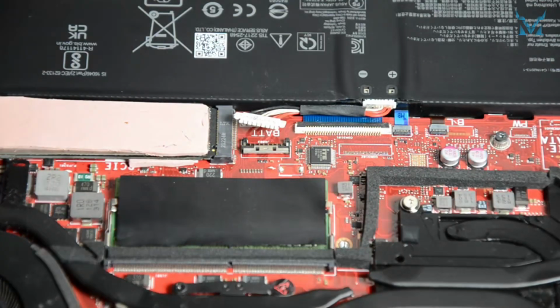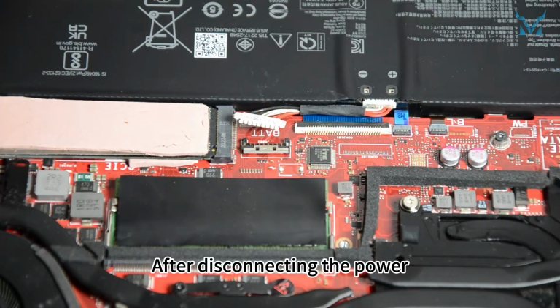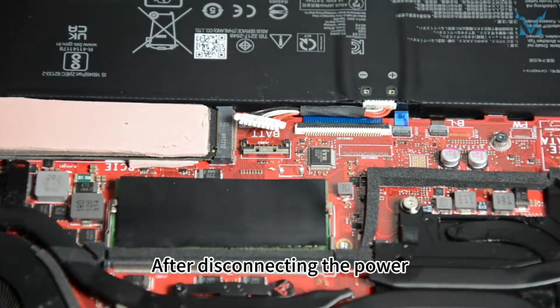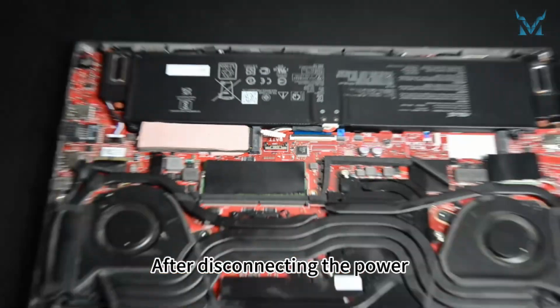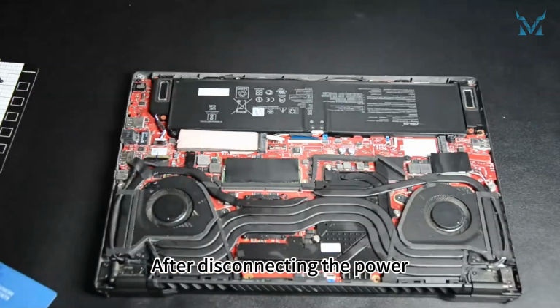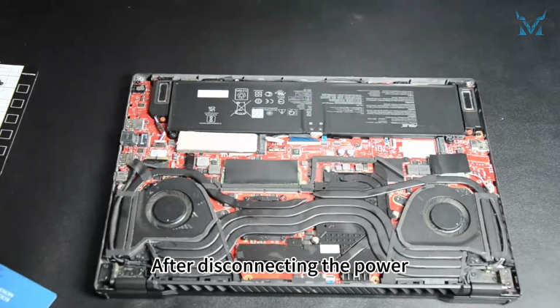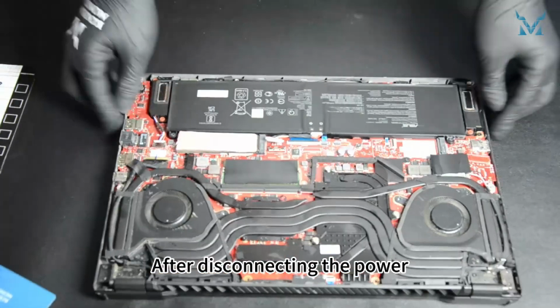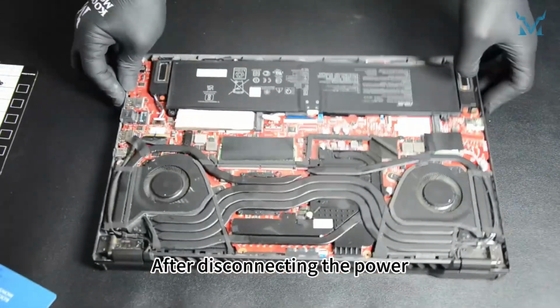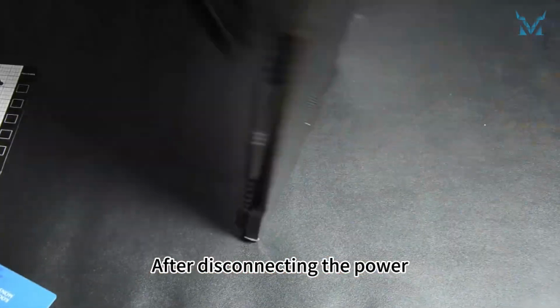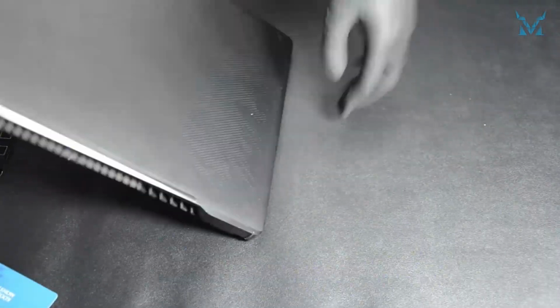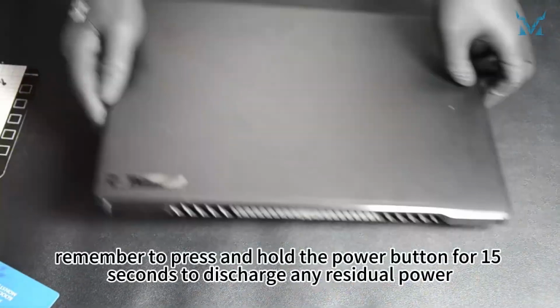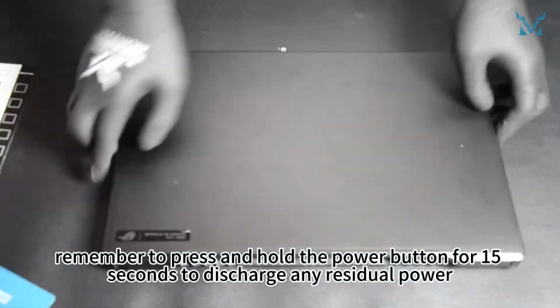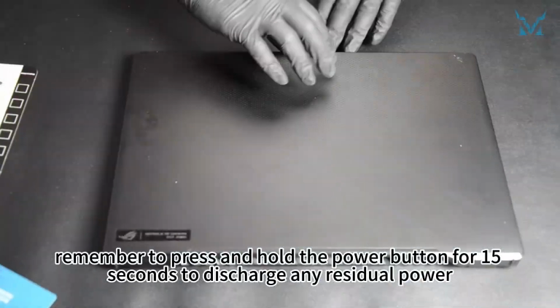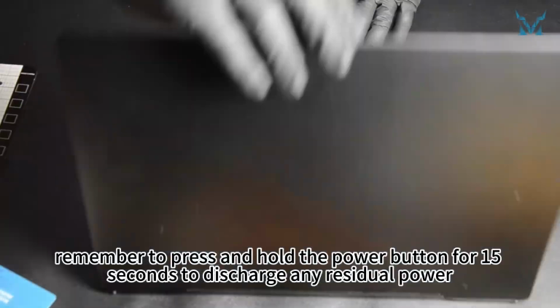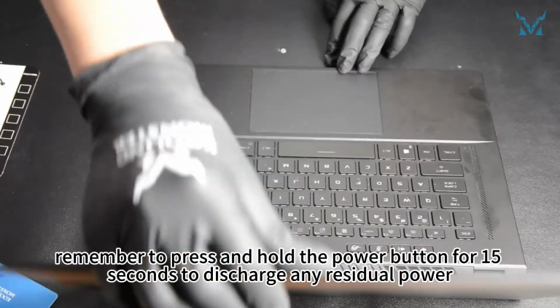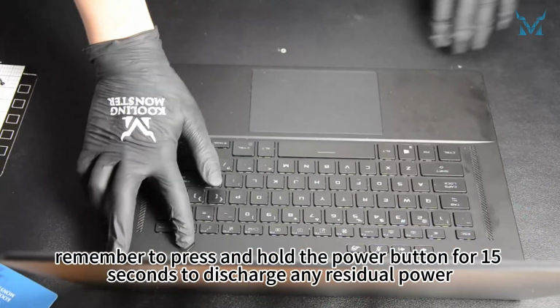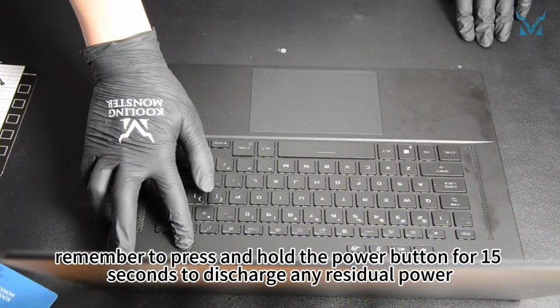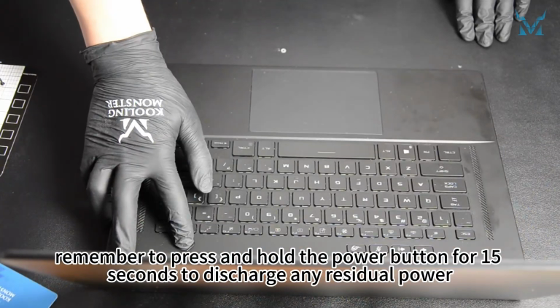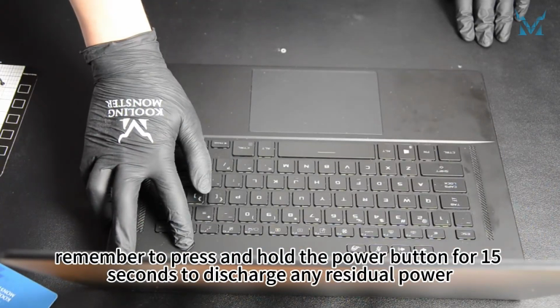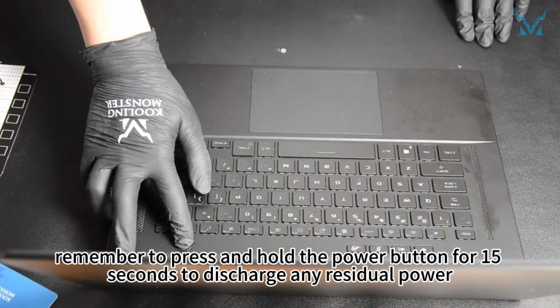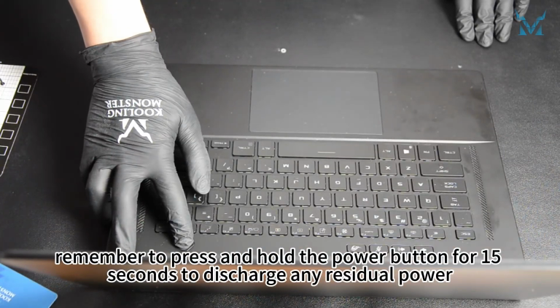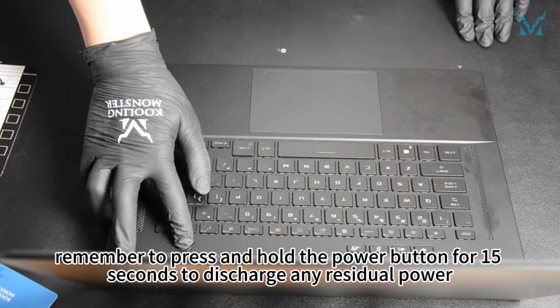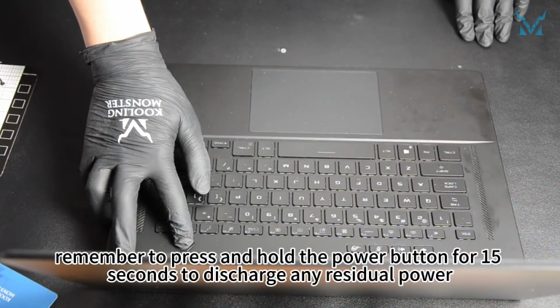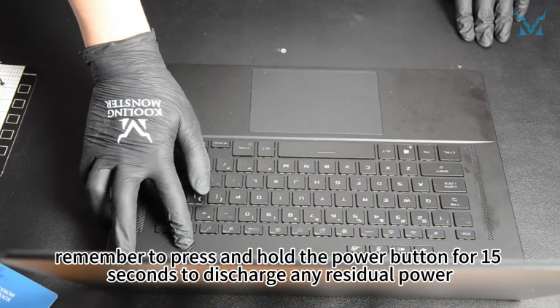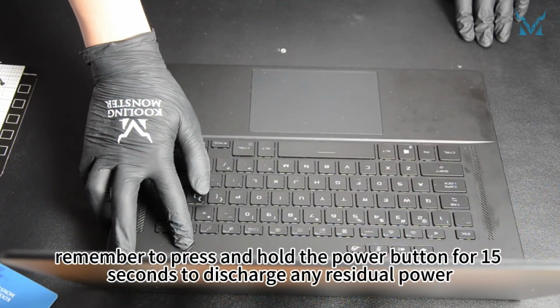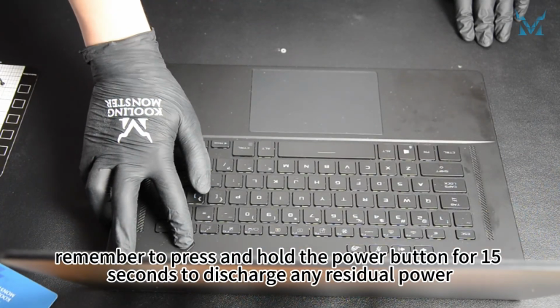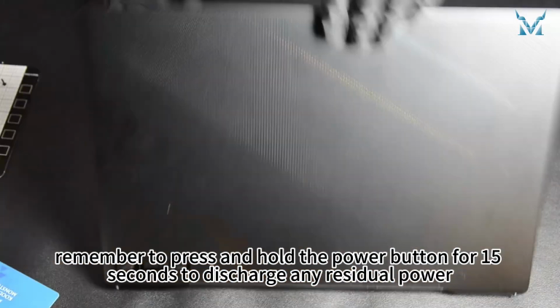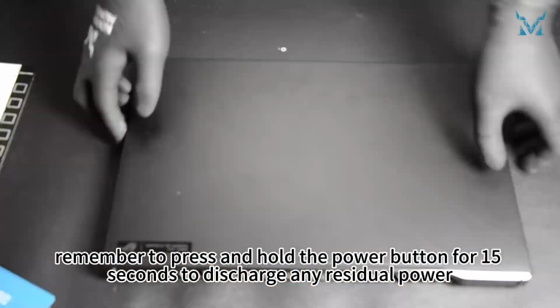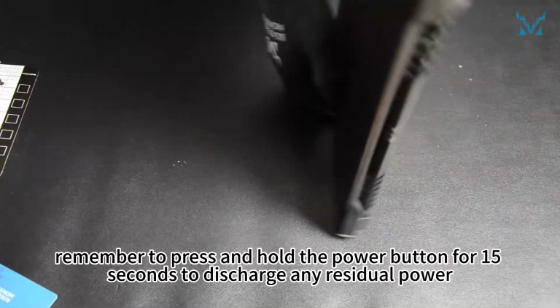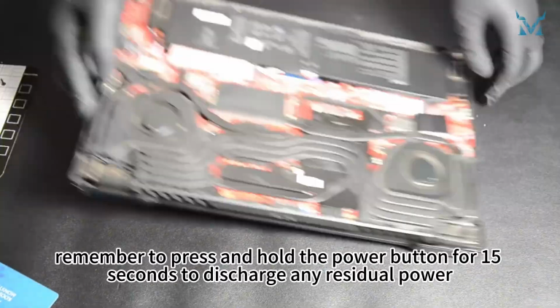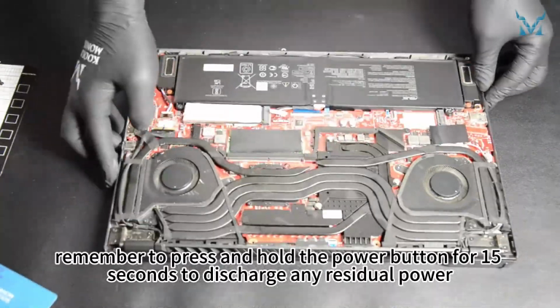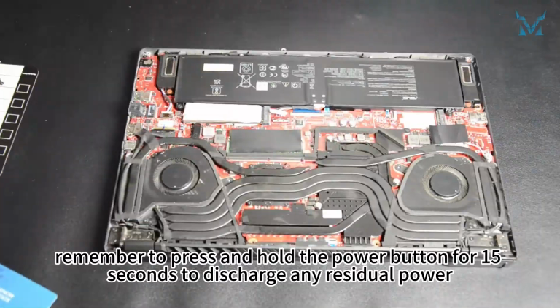After disconnecting the power, remember to press and hold the power button for 15 seconds to discharge any residual power.